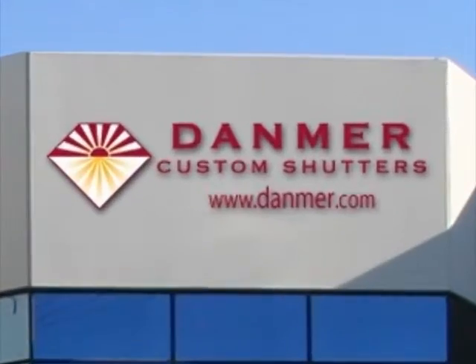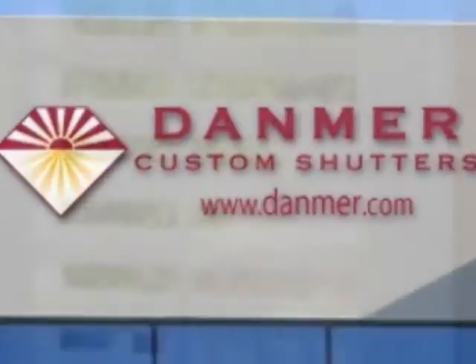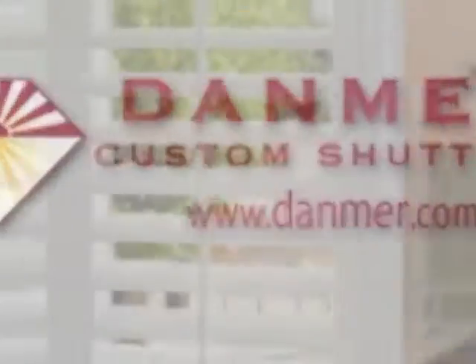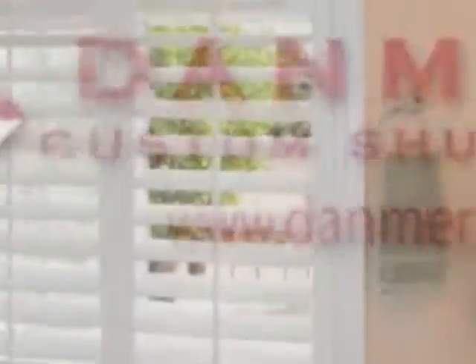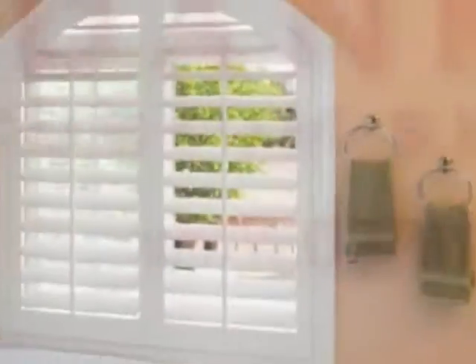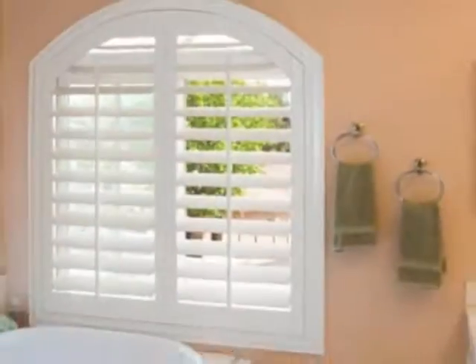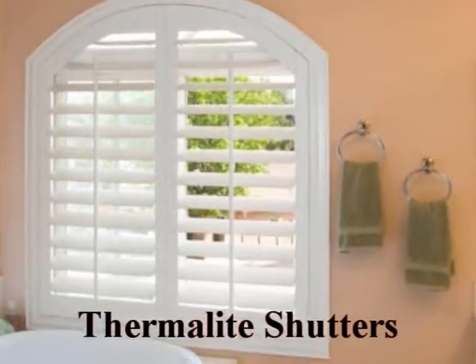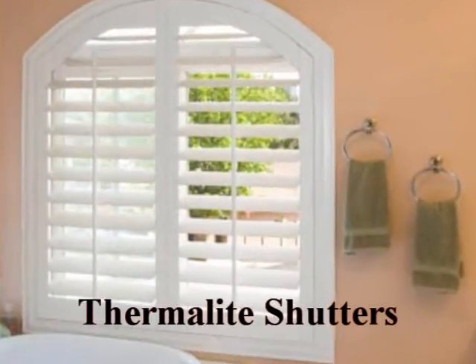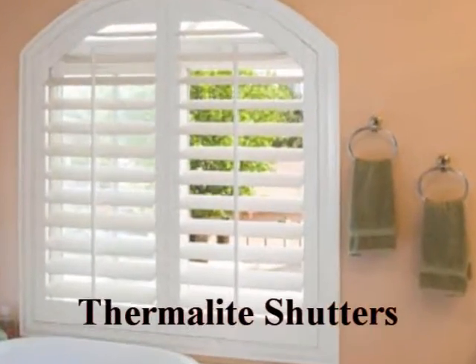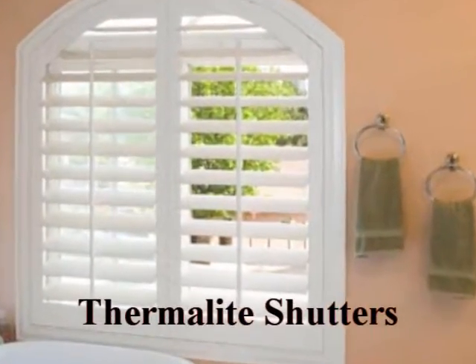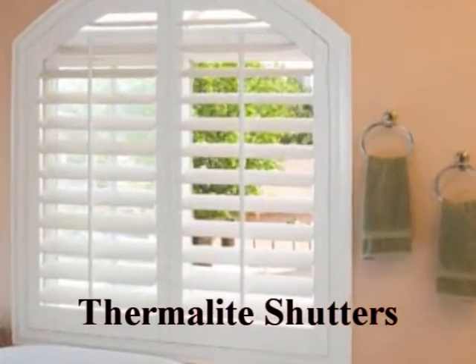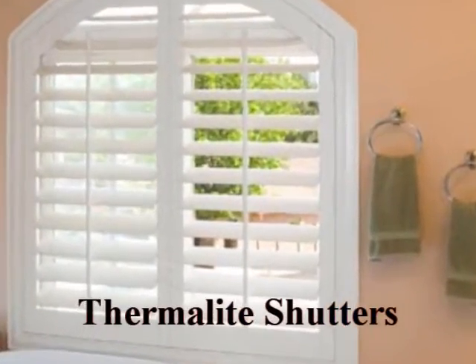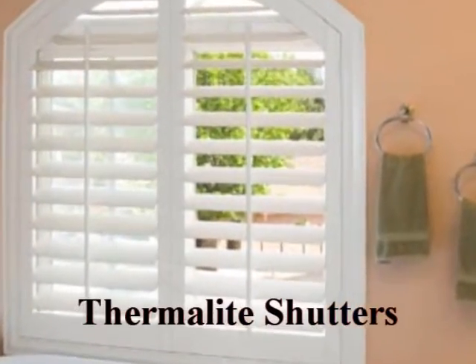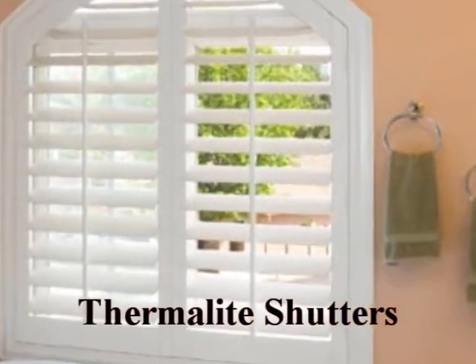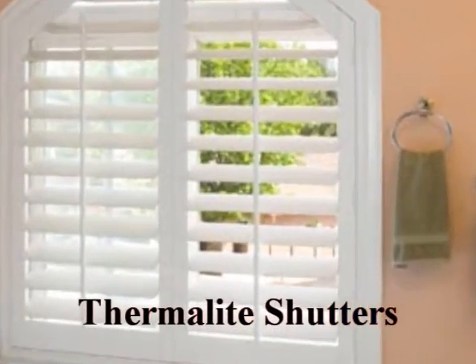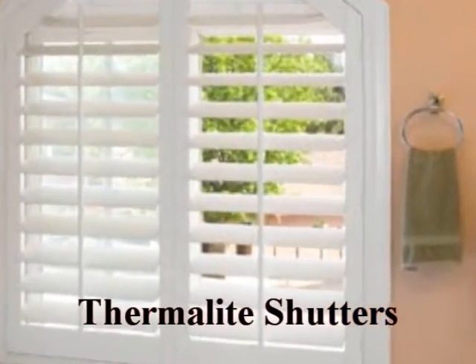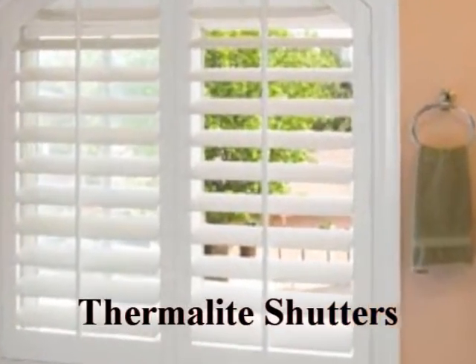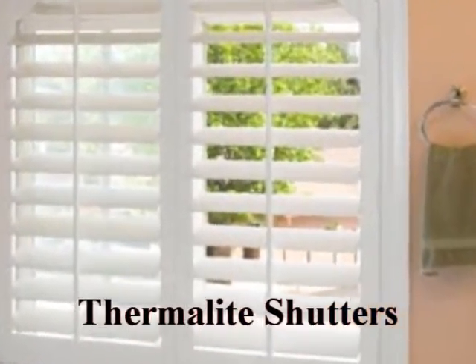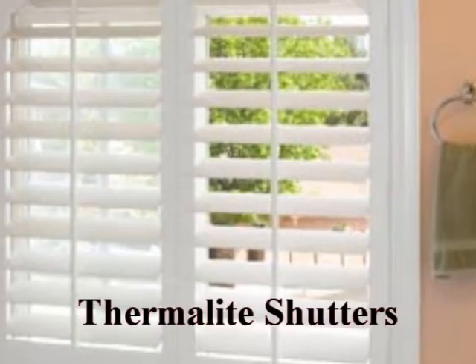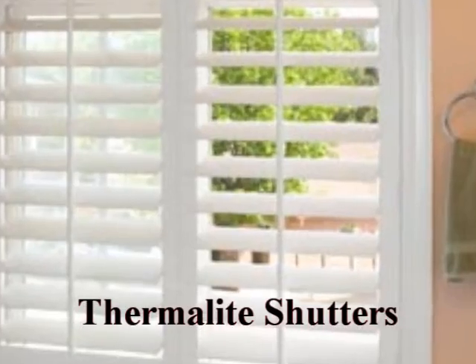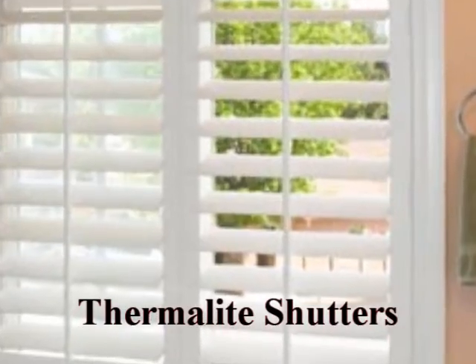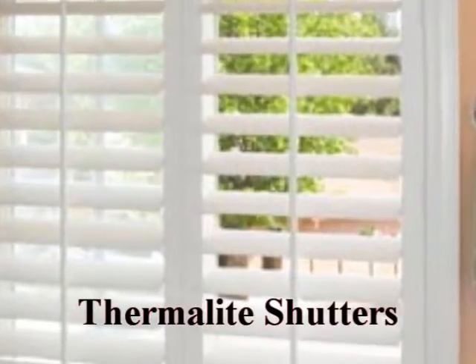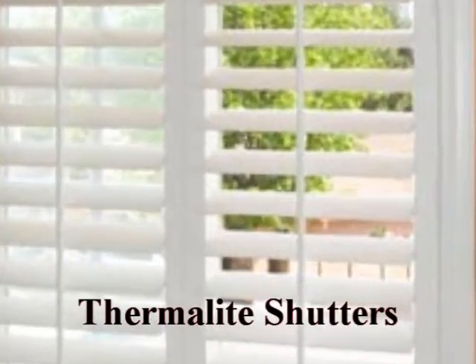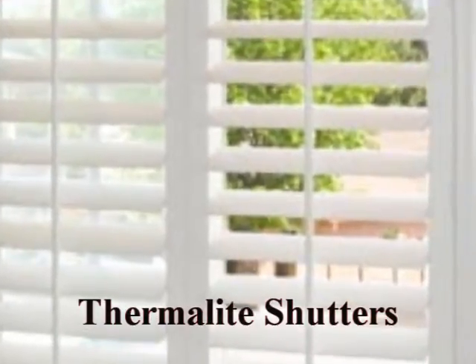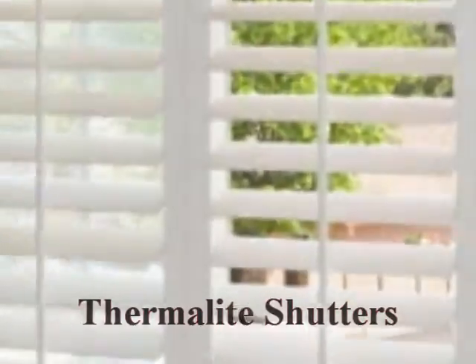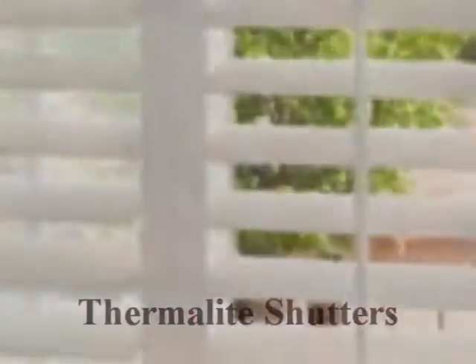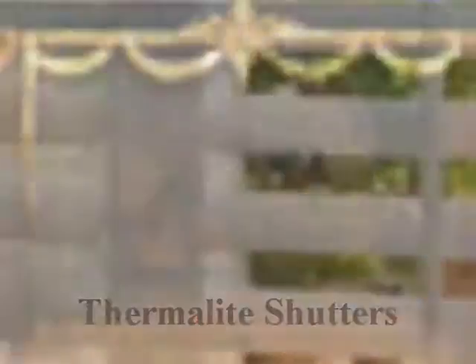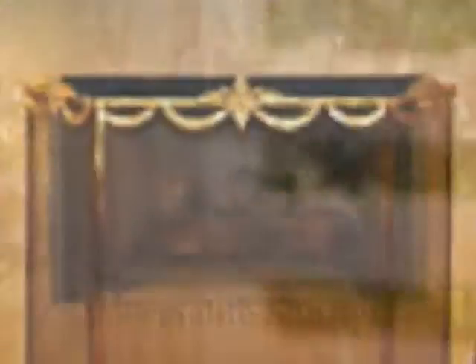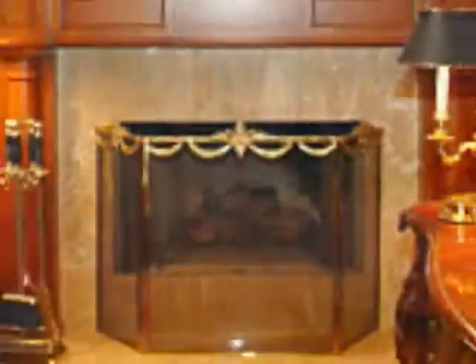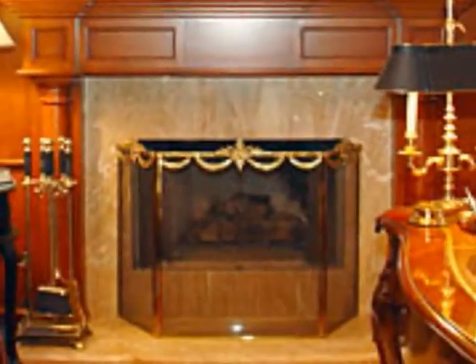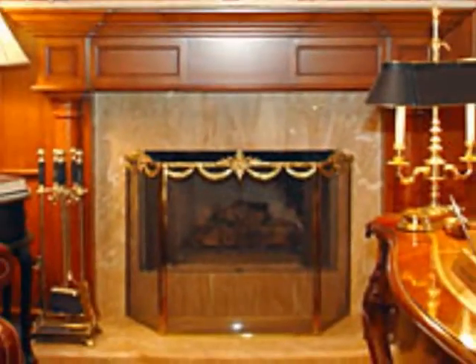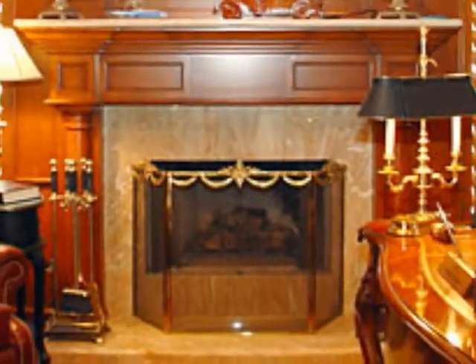Our Thermalite shutters are water resistant, fire retardant, and guaranteed never to chip, crack, peel, or discolor.